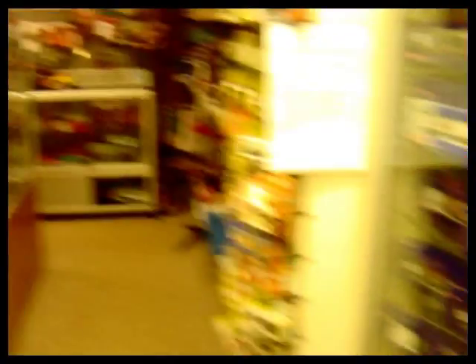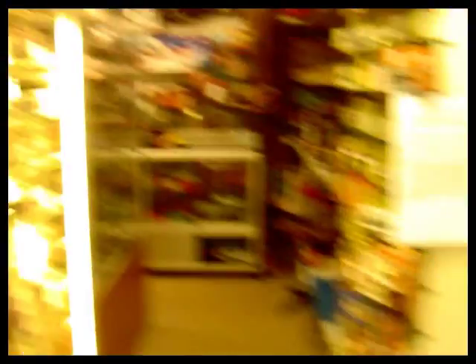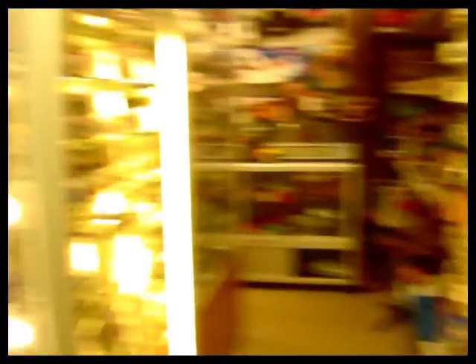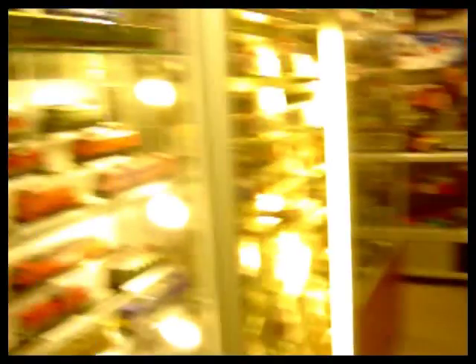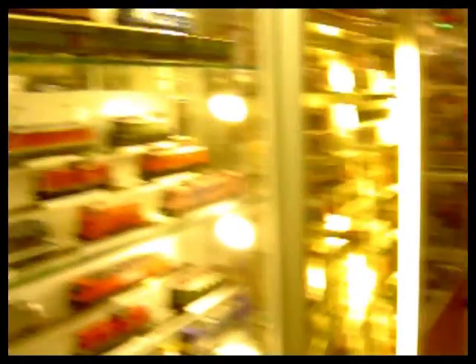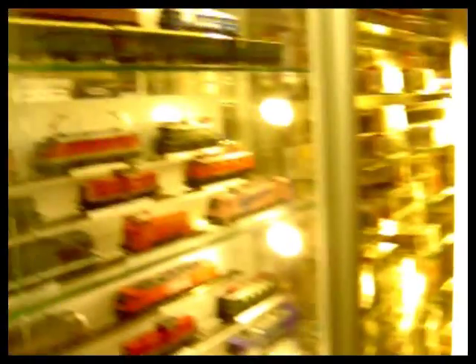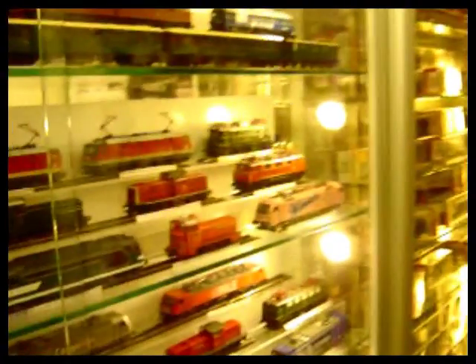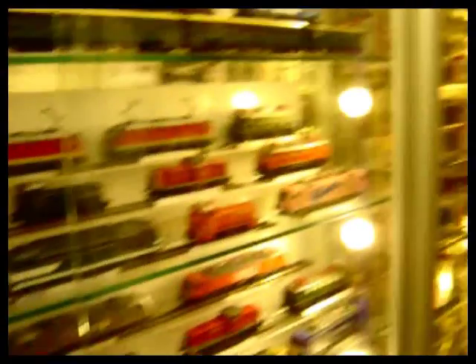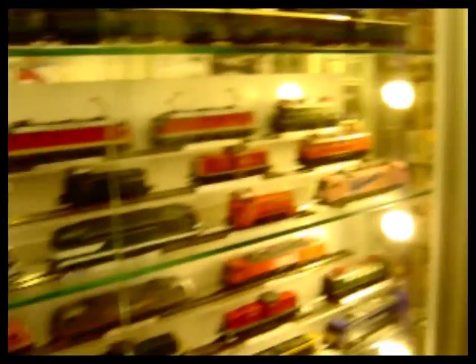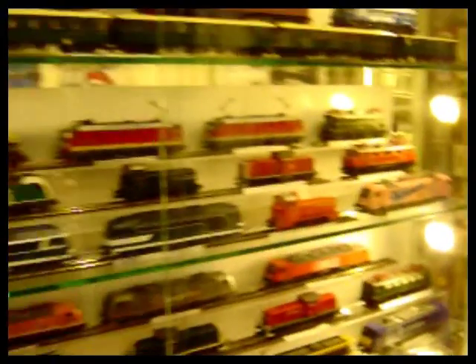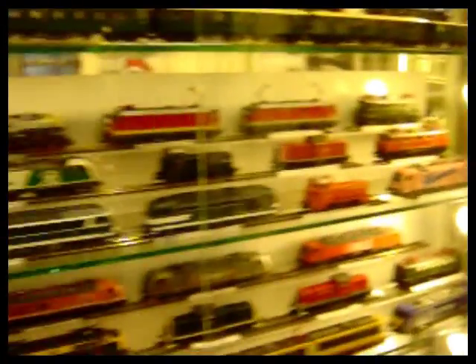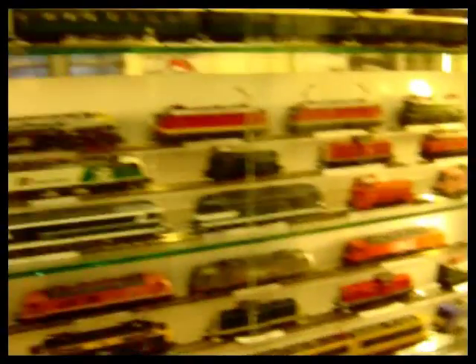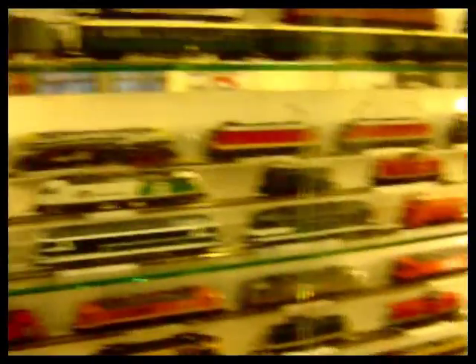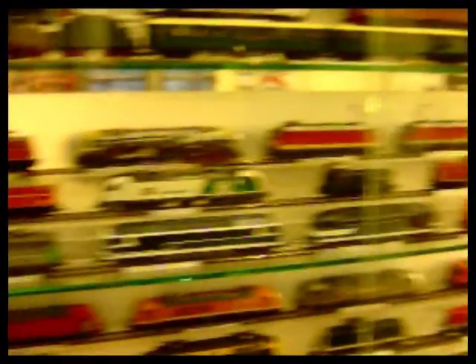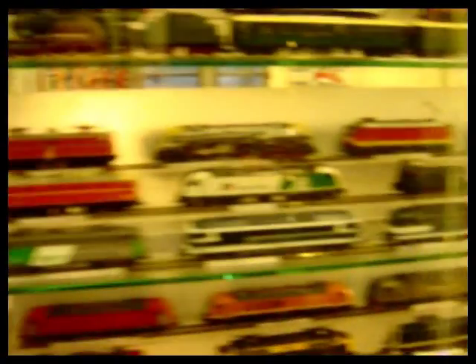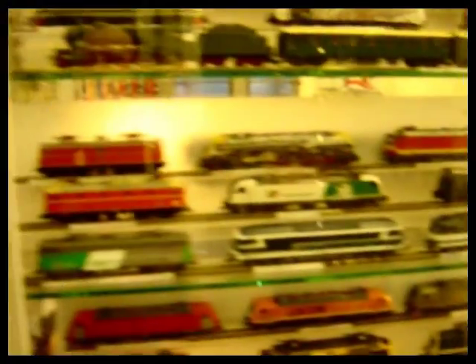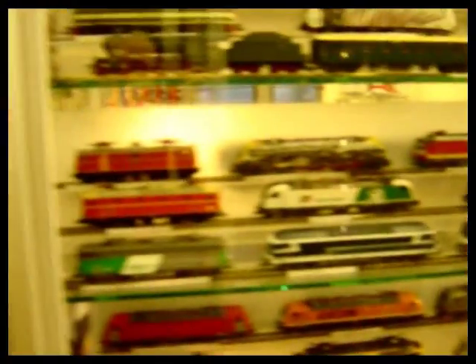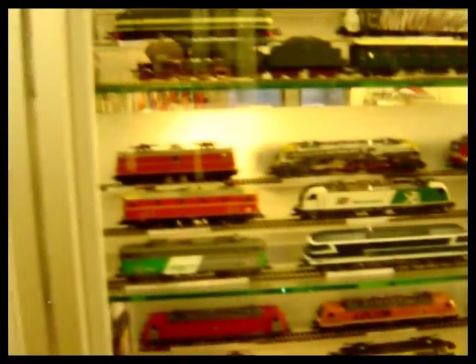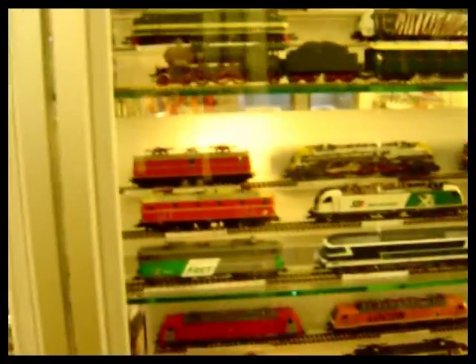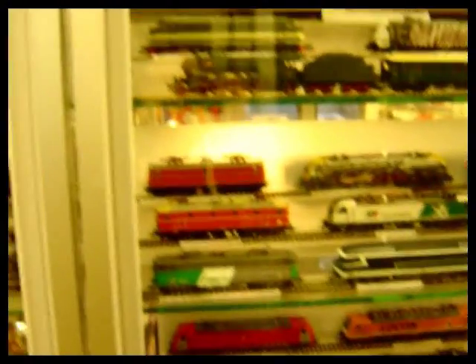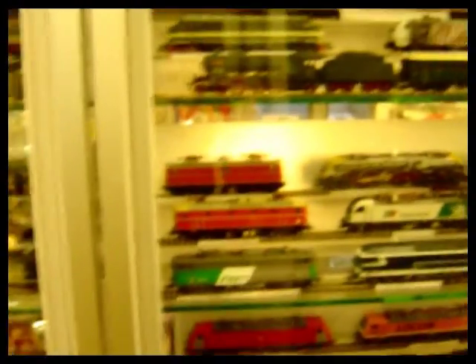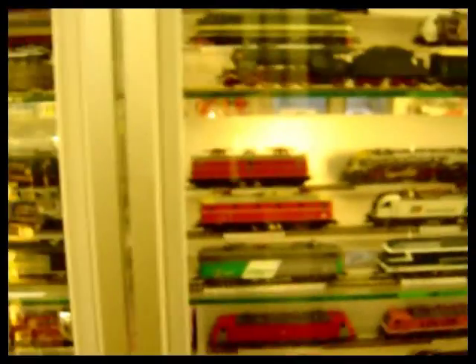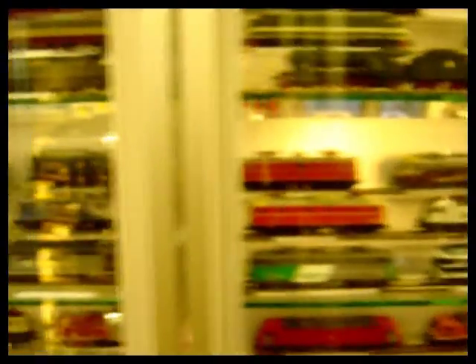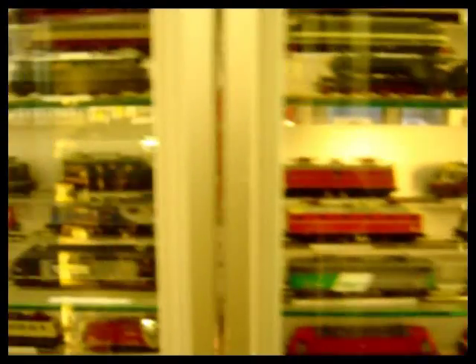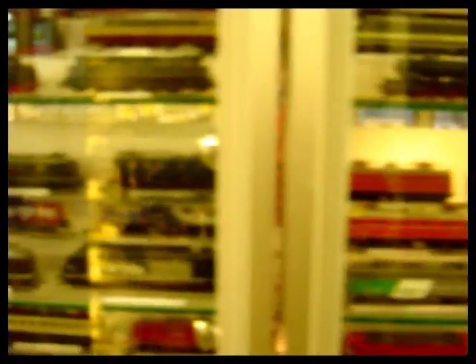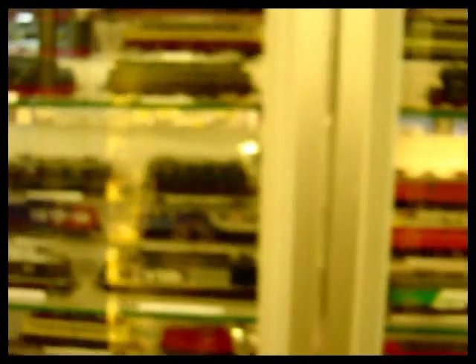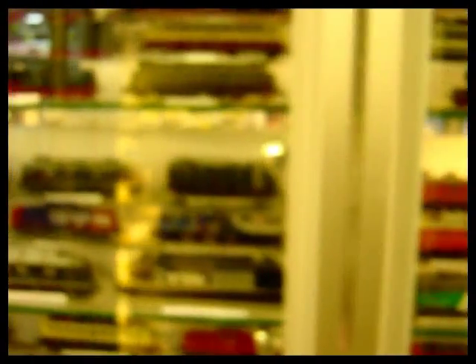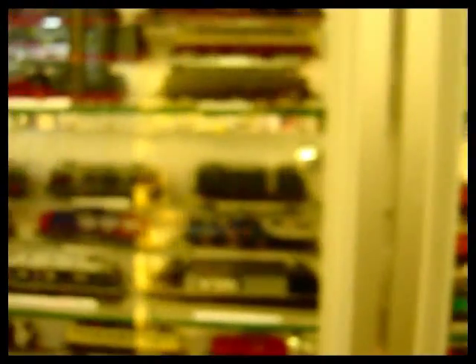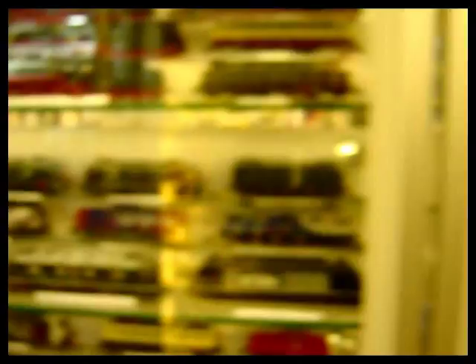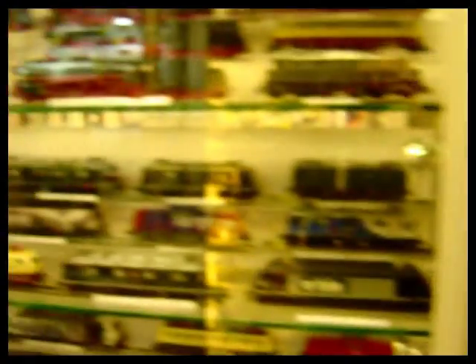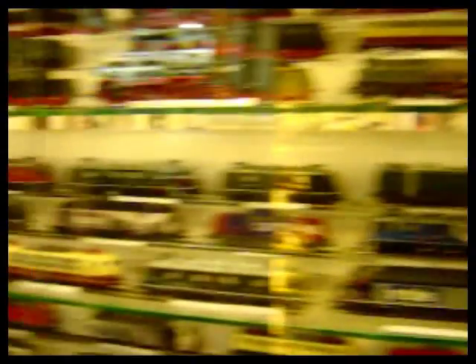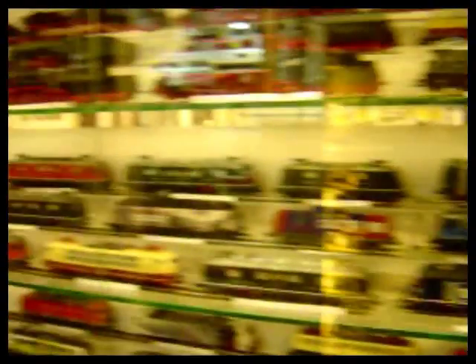We're gradually increasing our stocks and we want to keep everything out on show so people can actually see what it is they're buying.